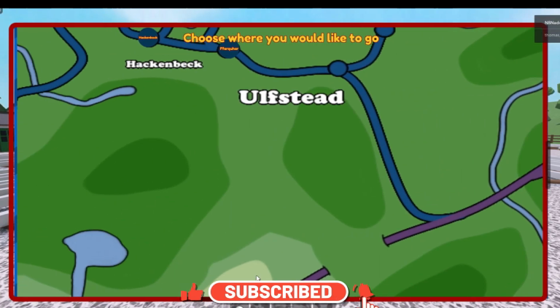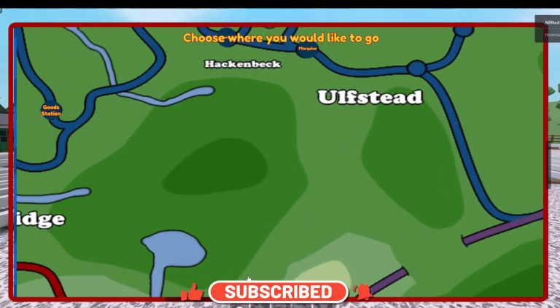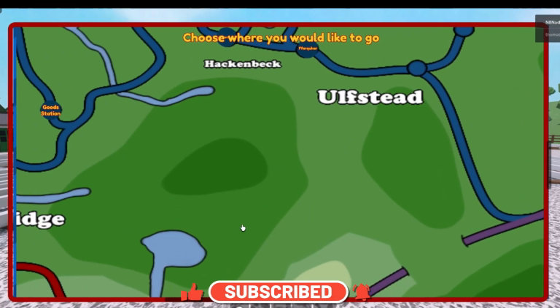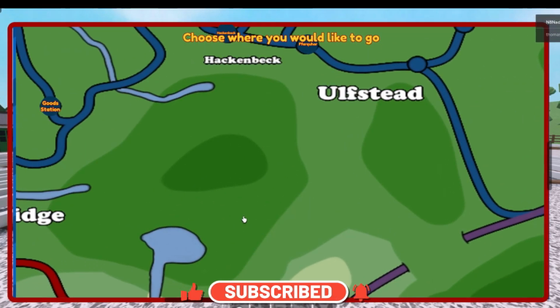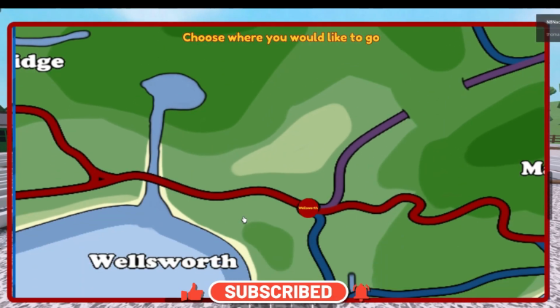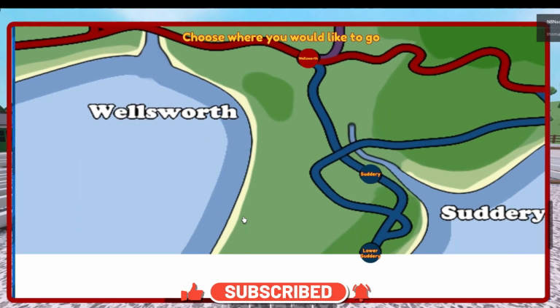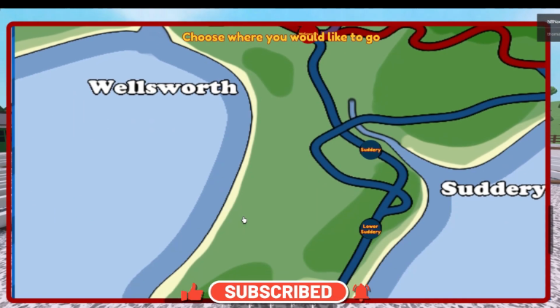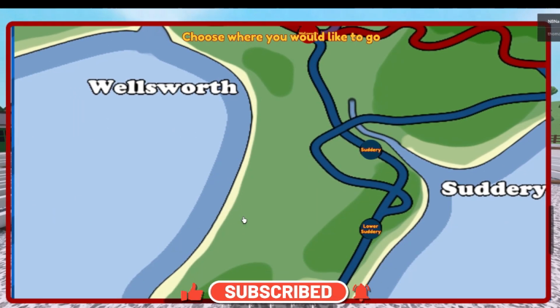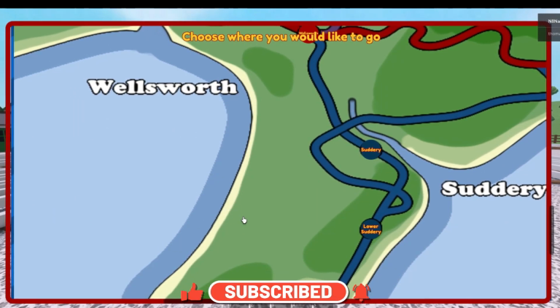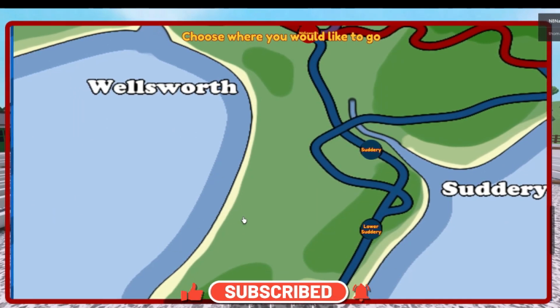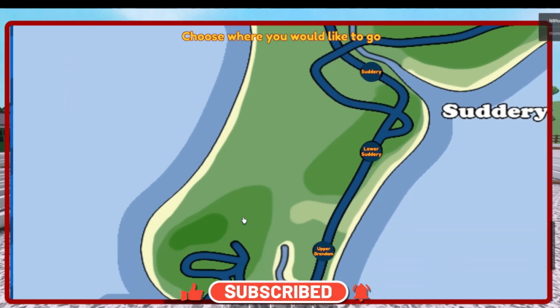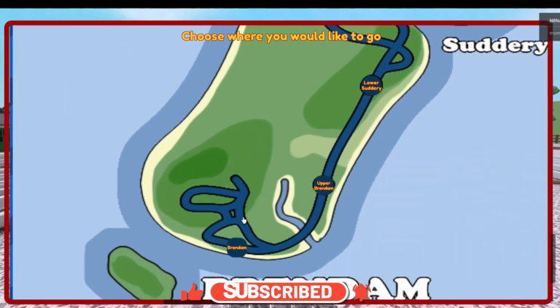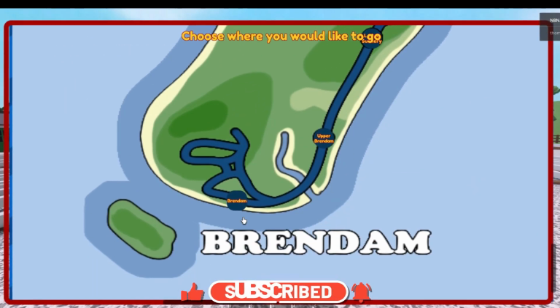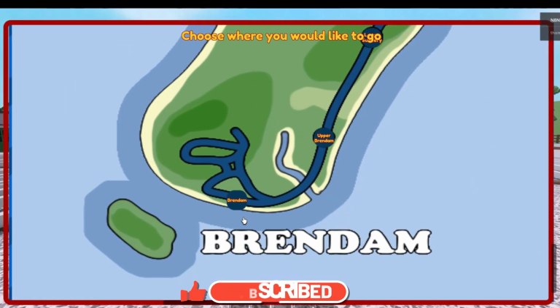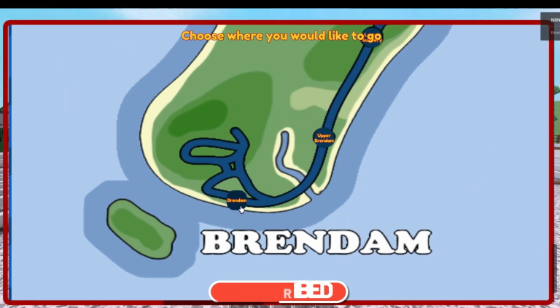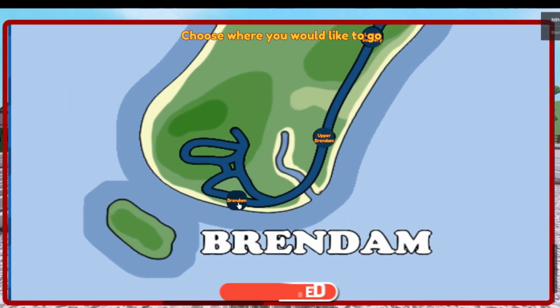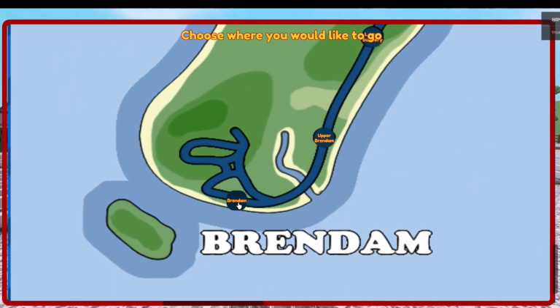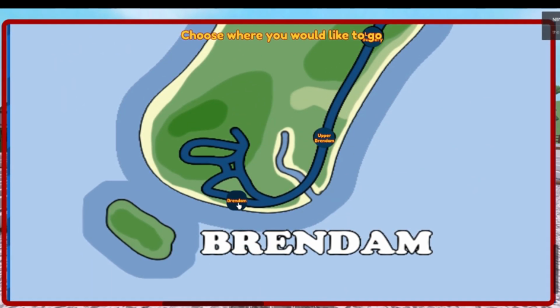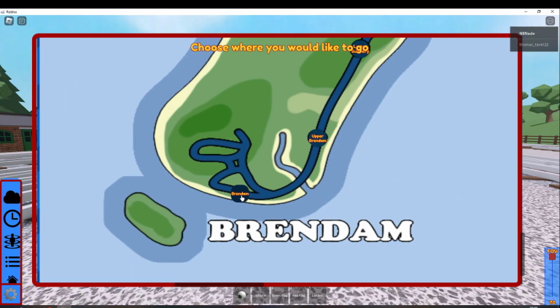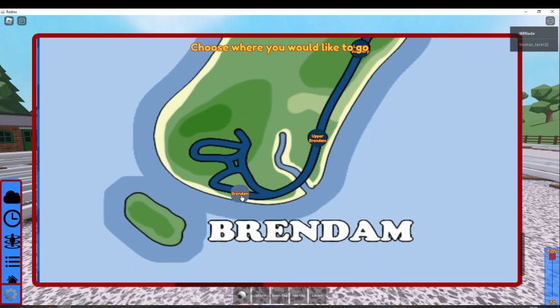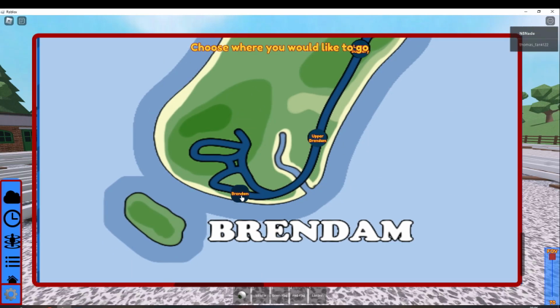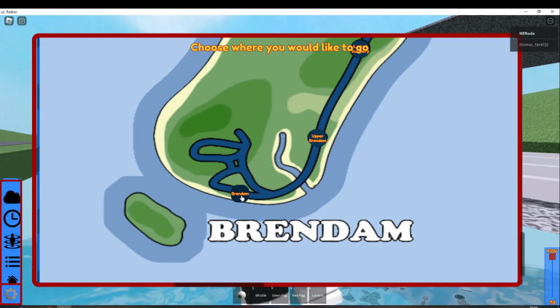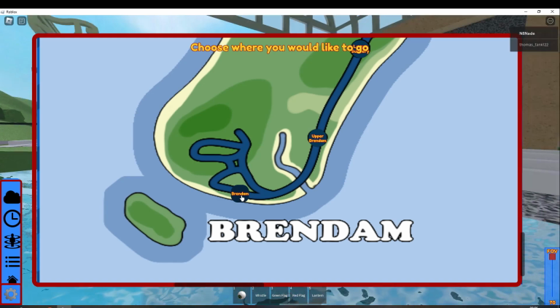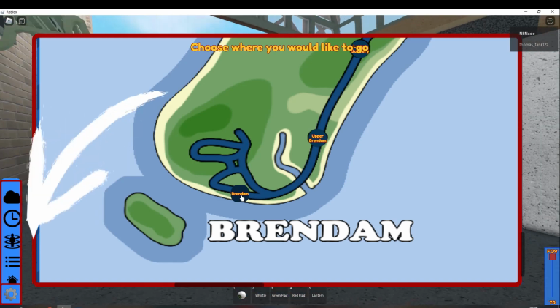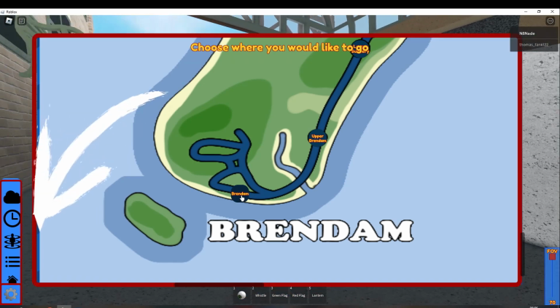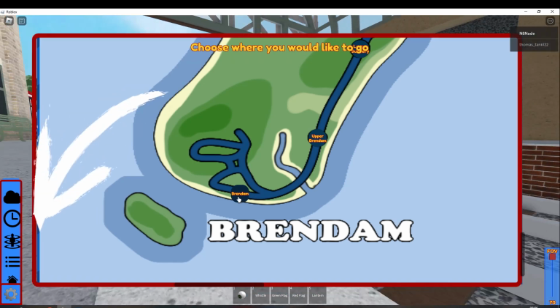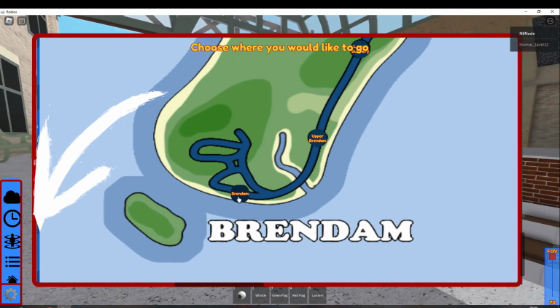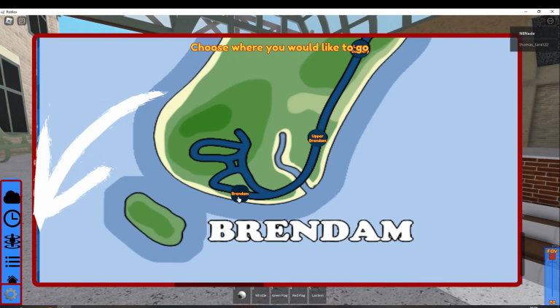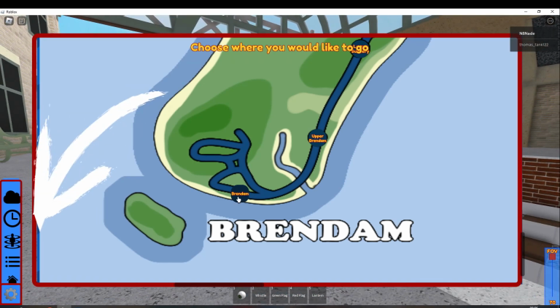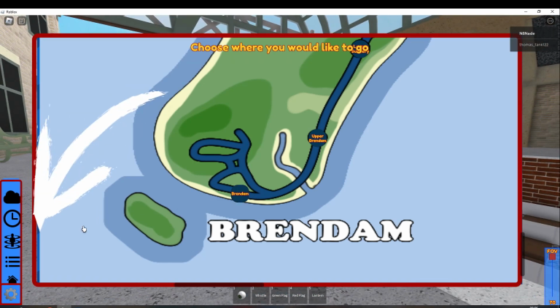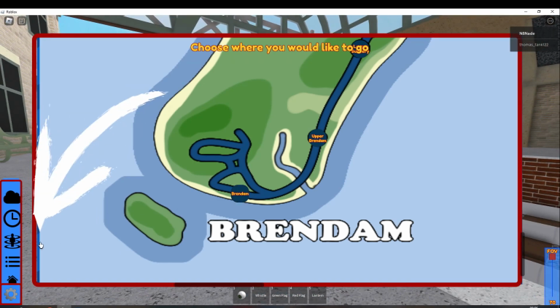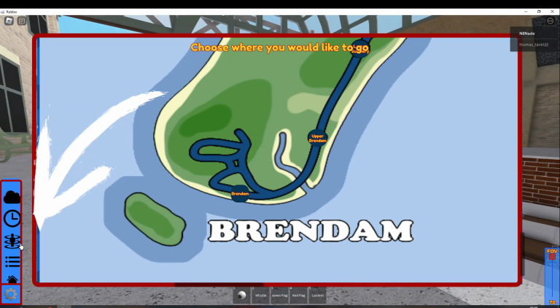Simply click on your desired location and you will be transported there. To close the map, click on the teleport button again.